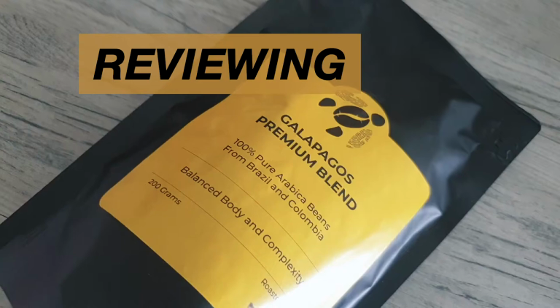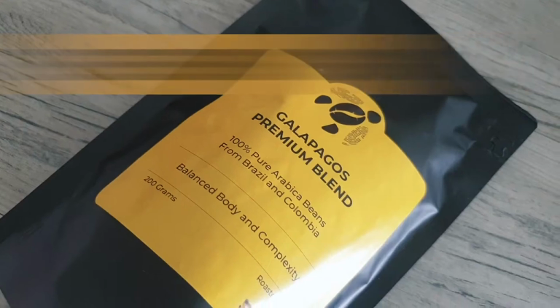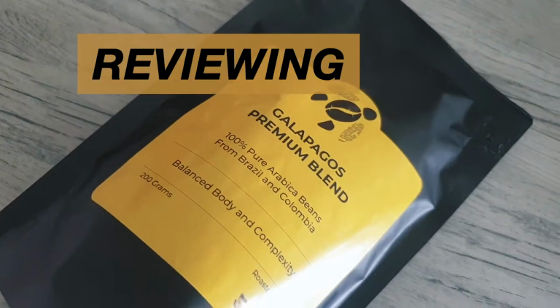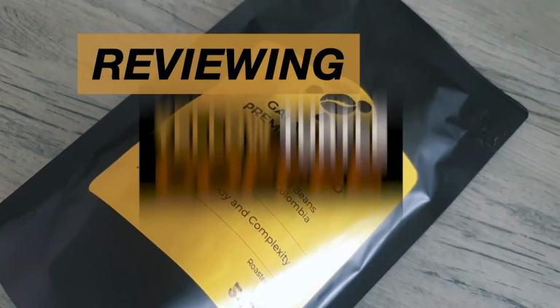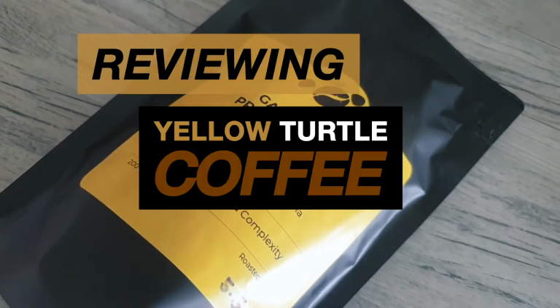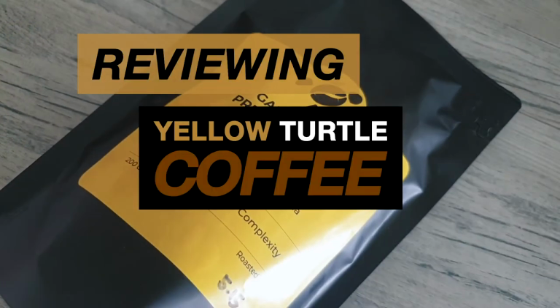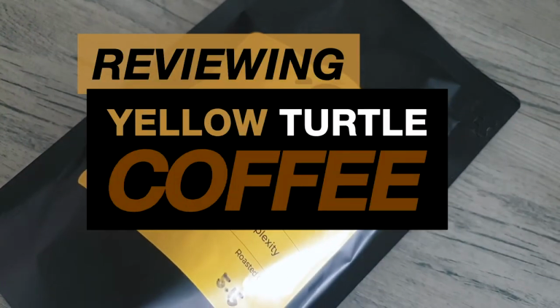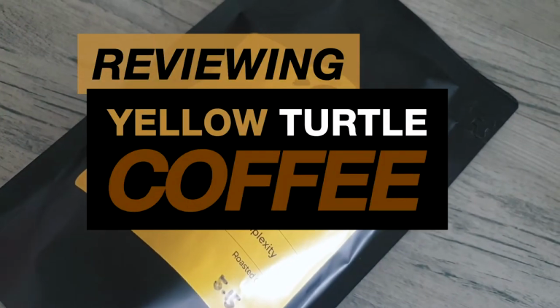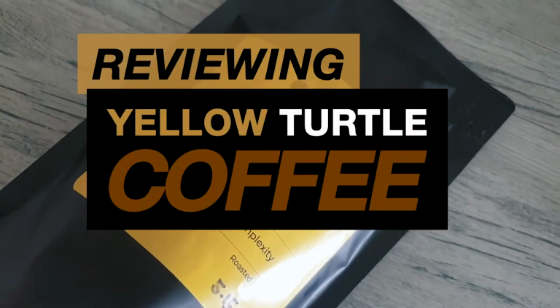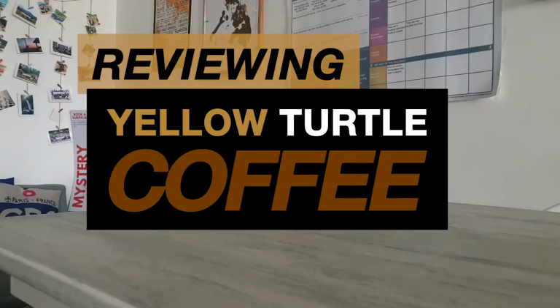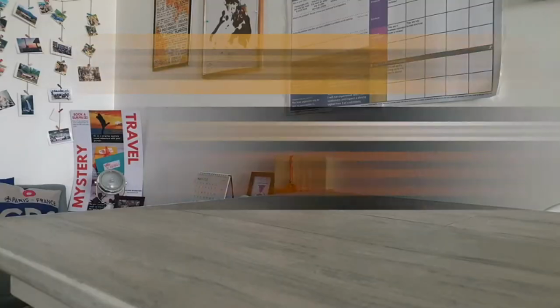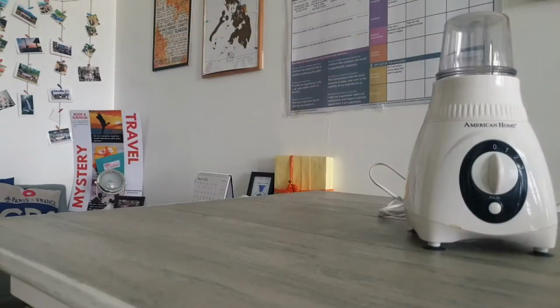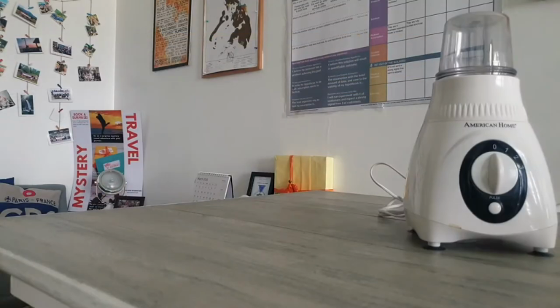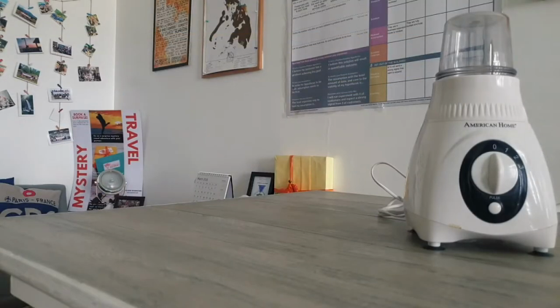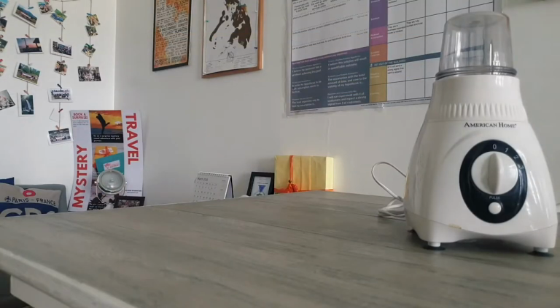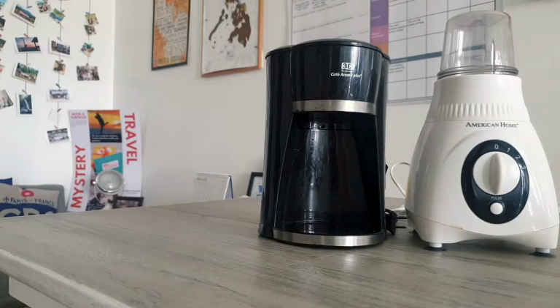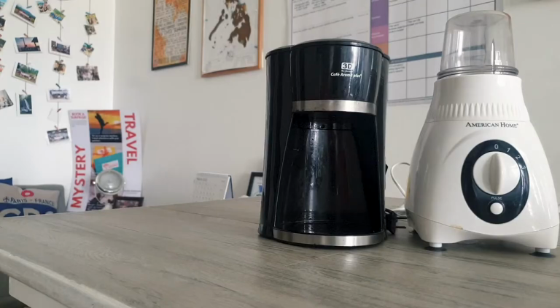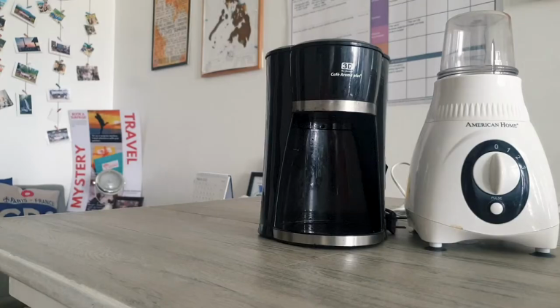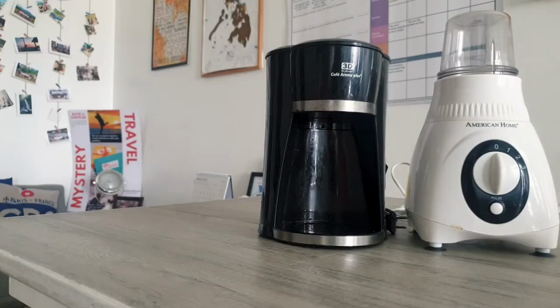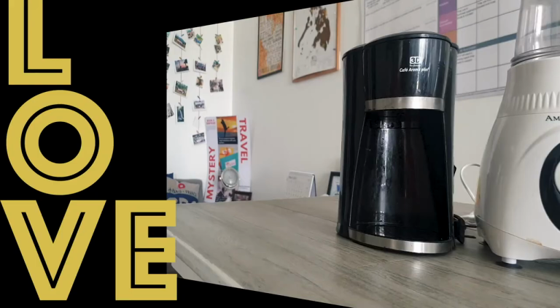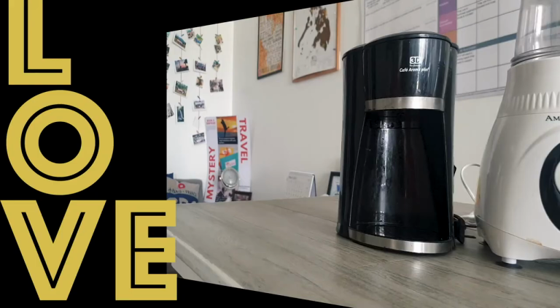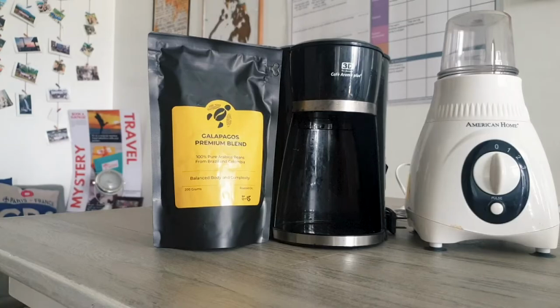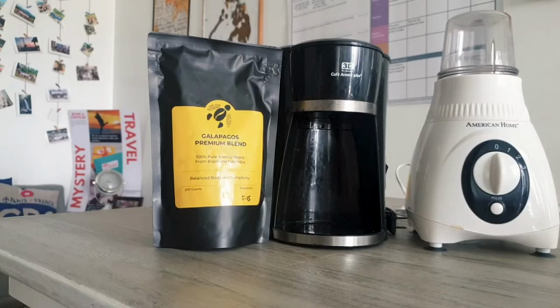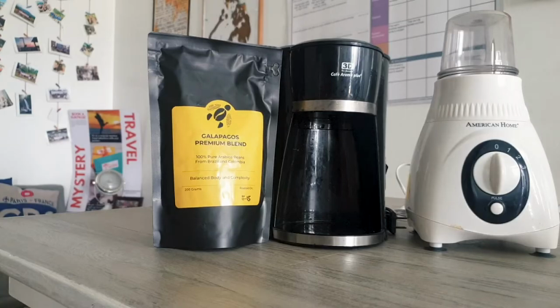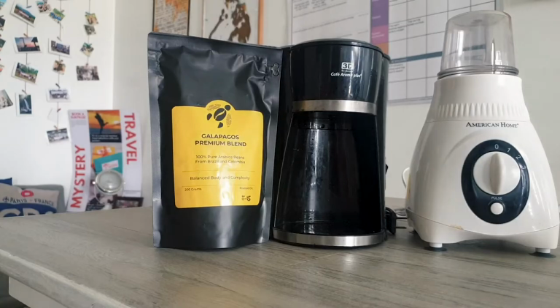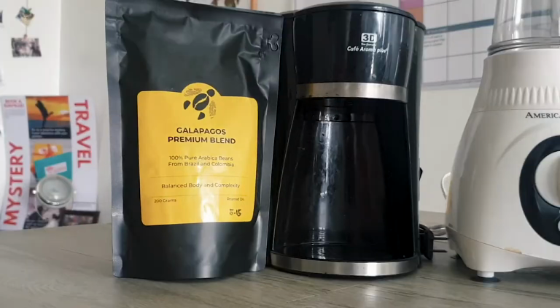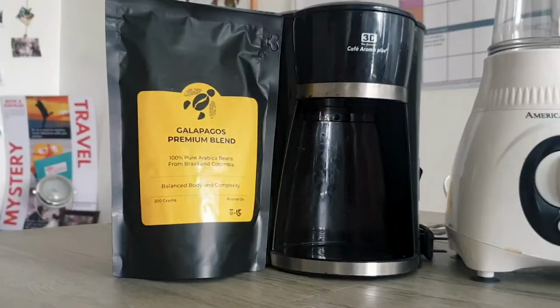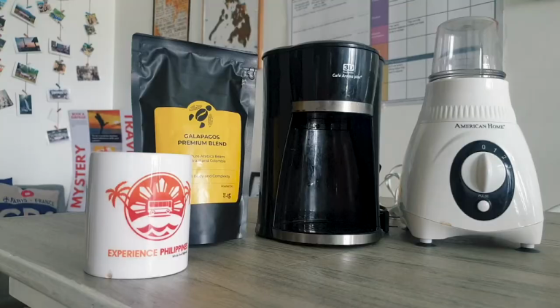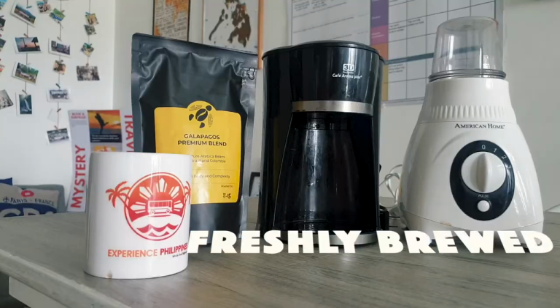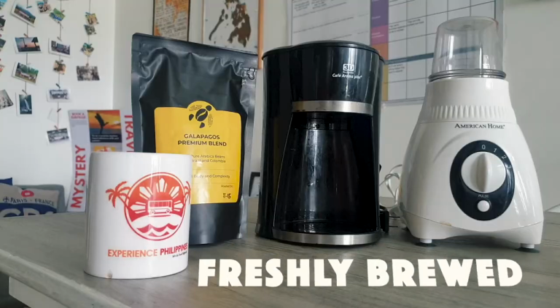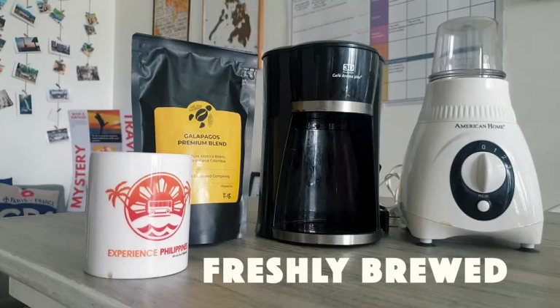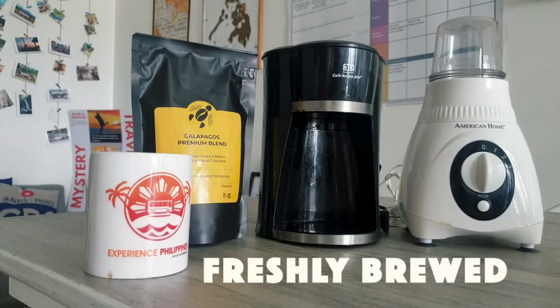Siguro like most of us in the mornings, we love to wake up with the aroma of coffee. You just love the smell of coffee. Maslaganap it's freshly brewed.